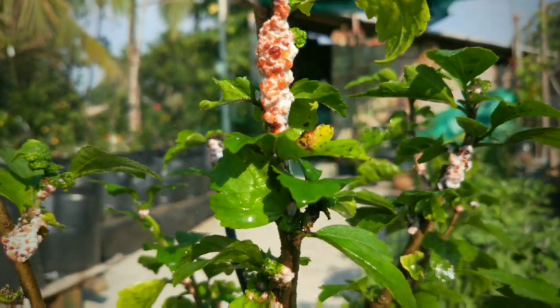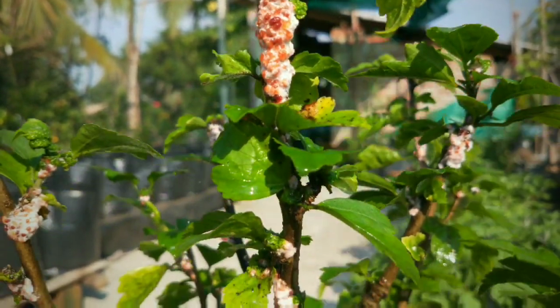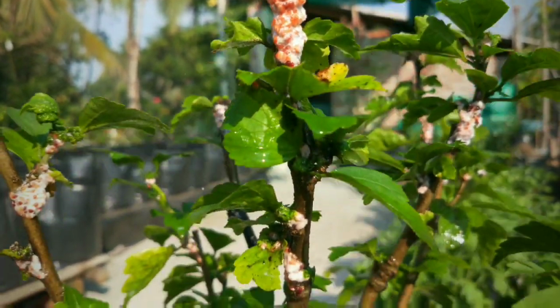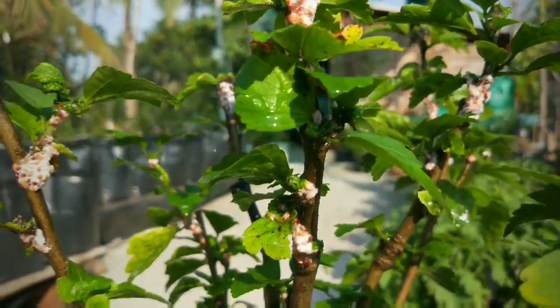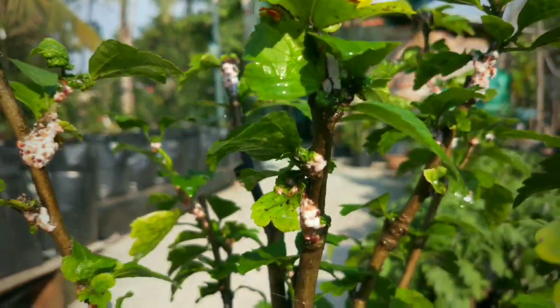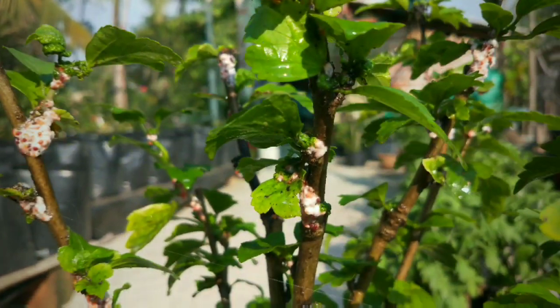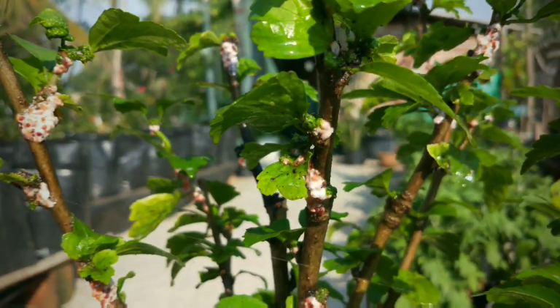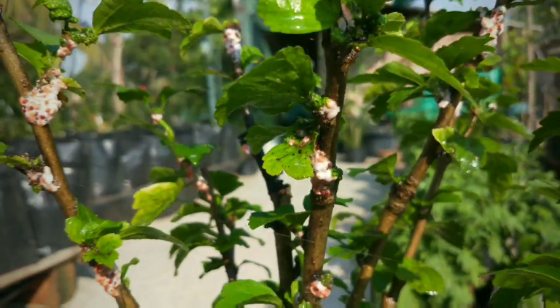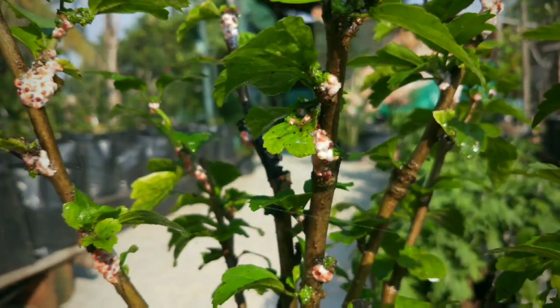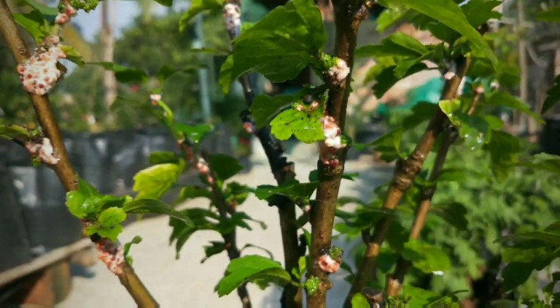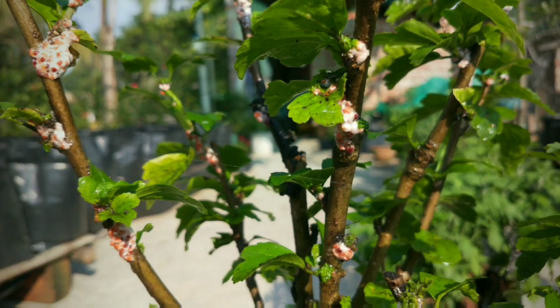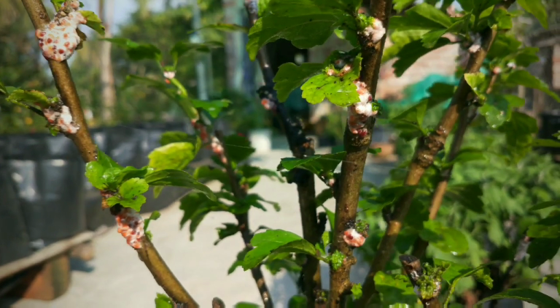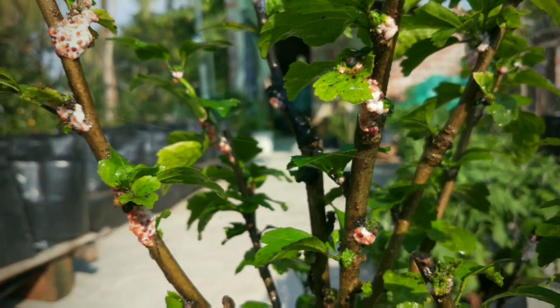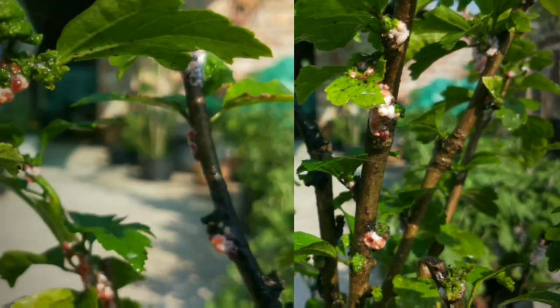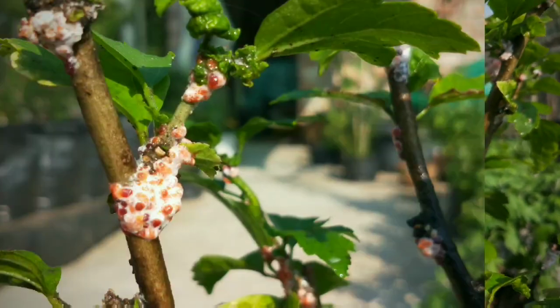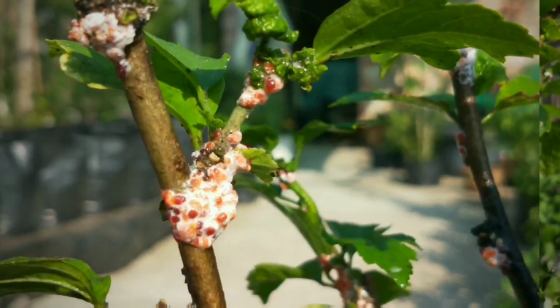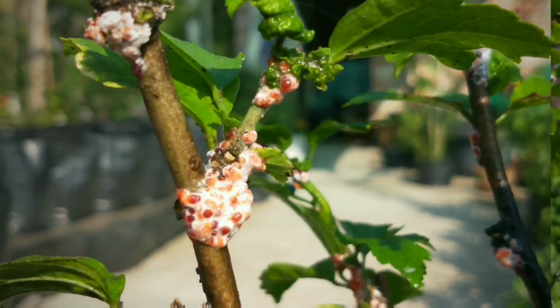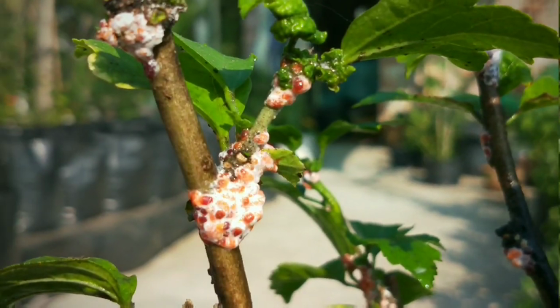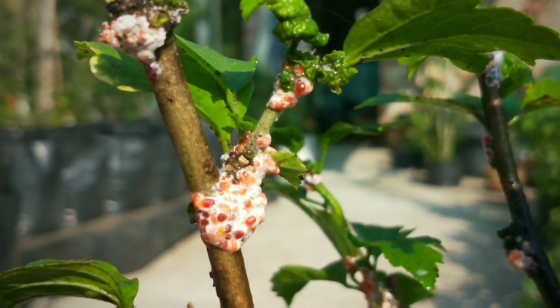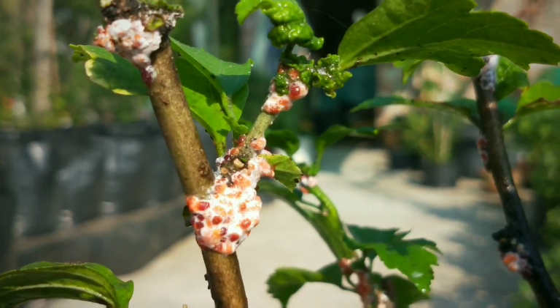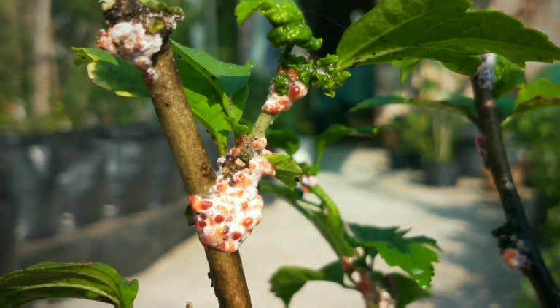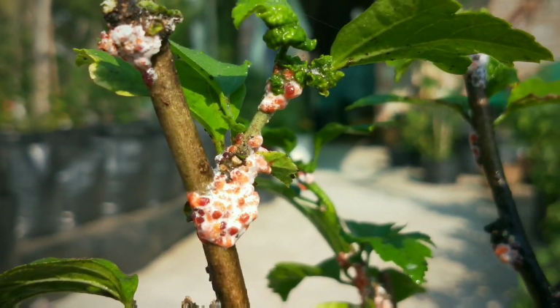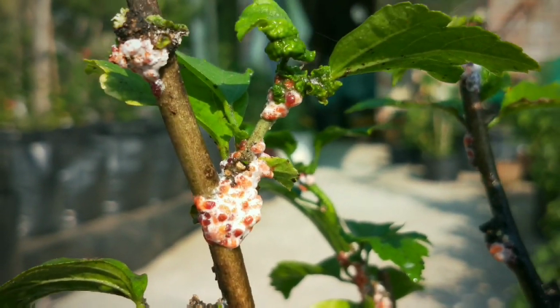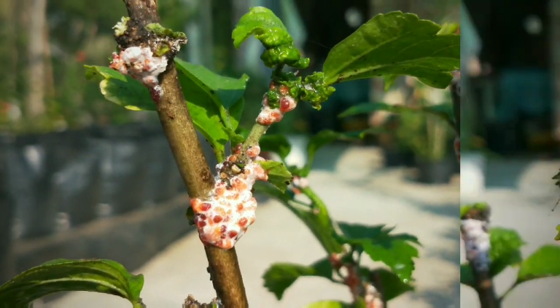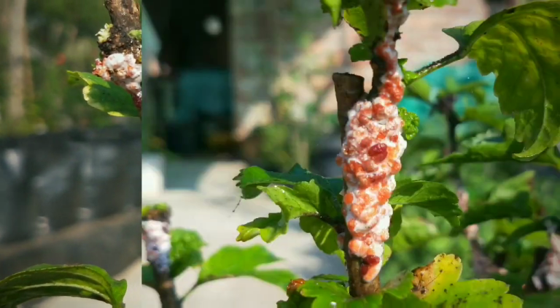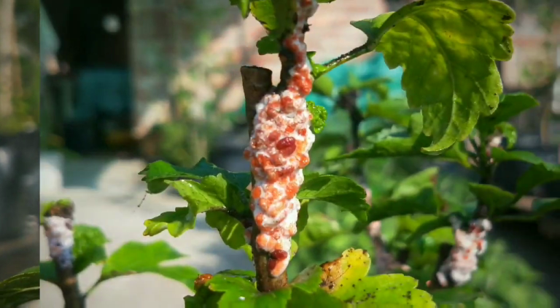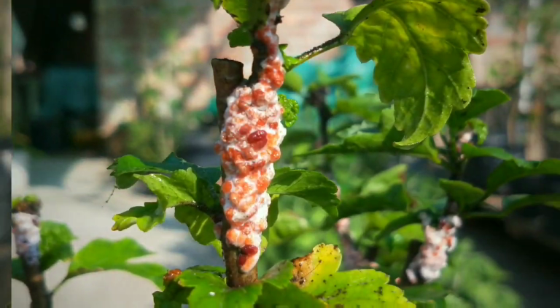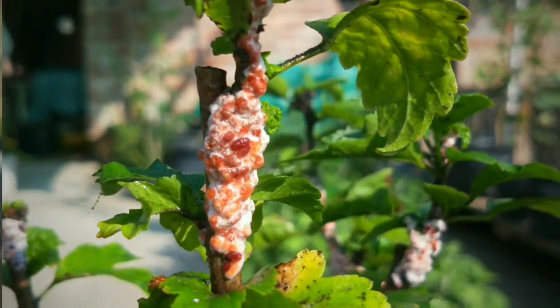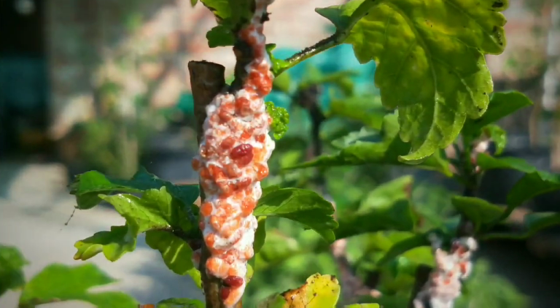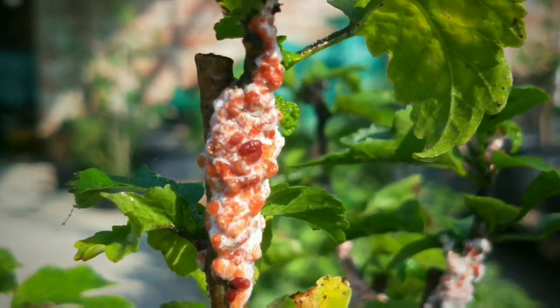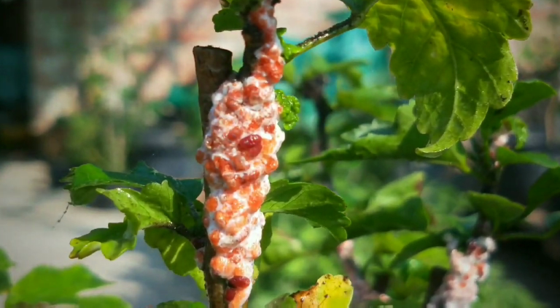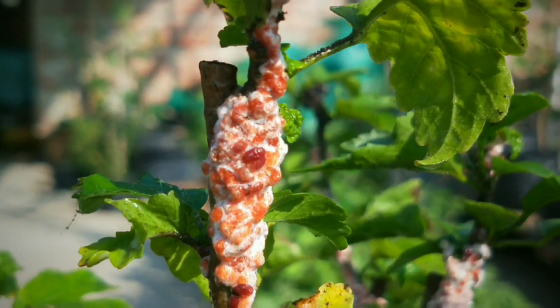After 20 minutes, wash the whole plant with plain water. It will clean the plant by removing the dead bugs.